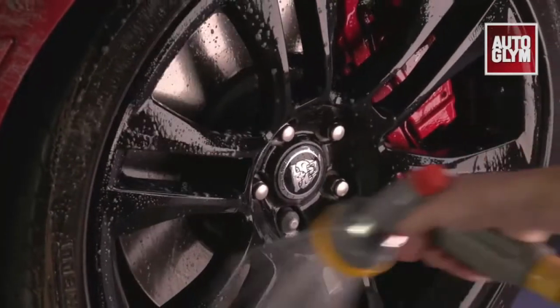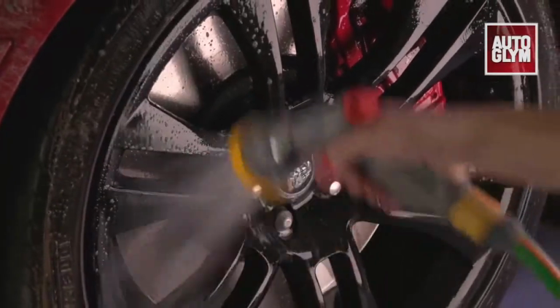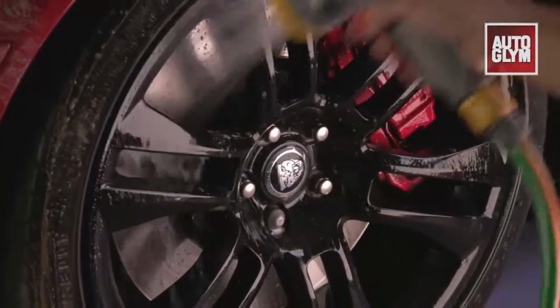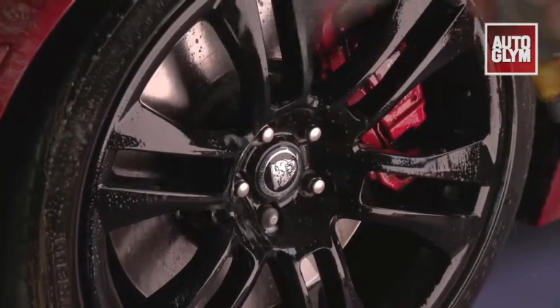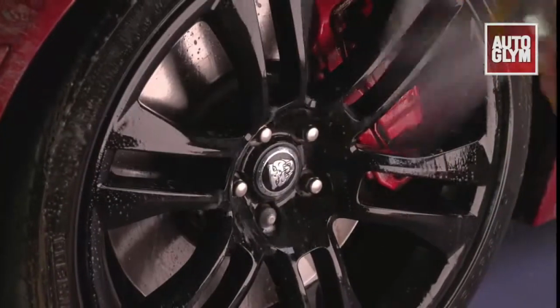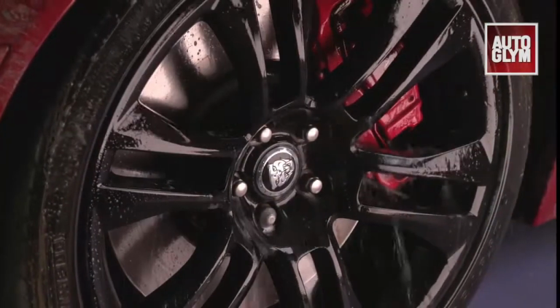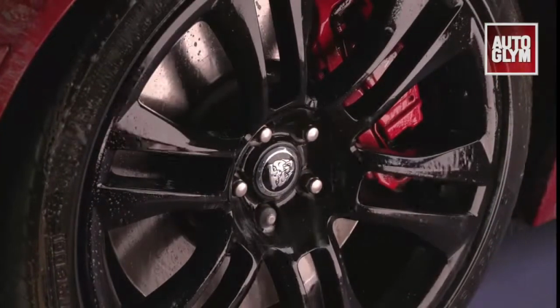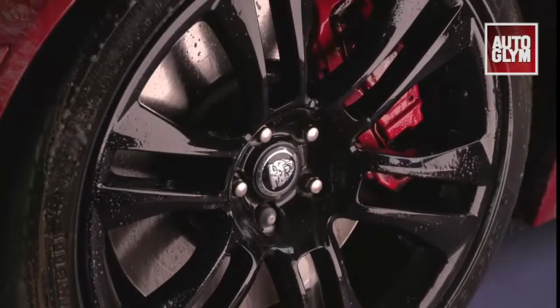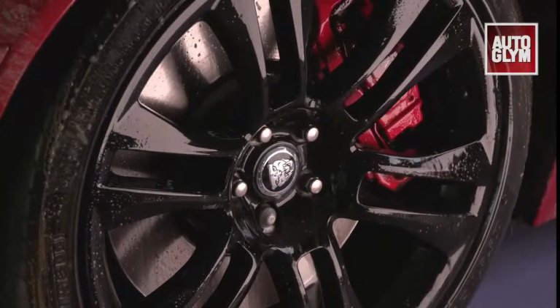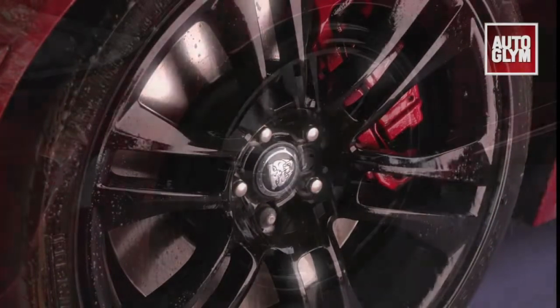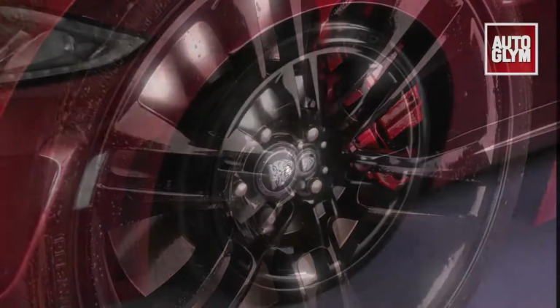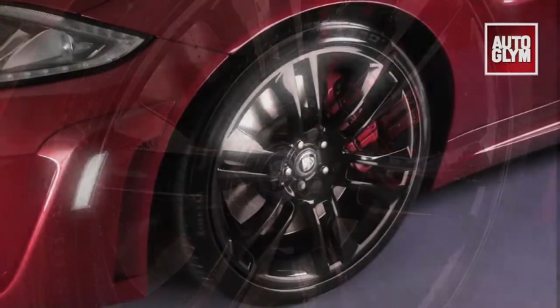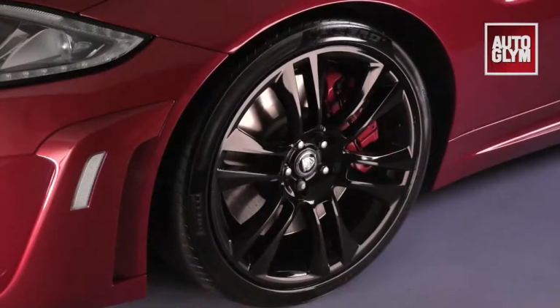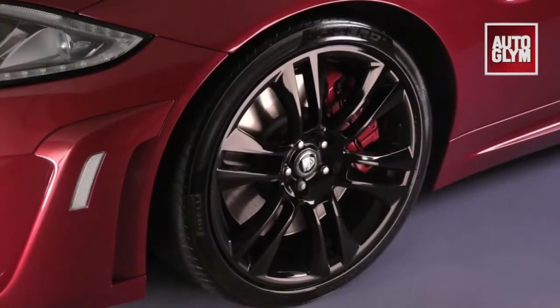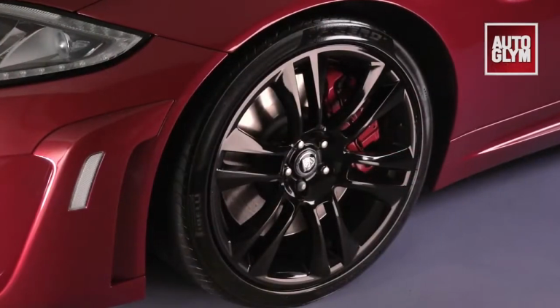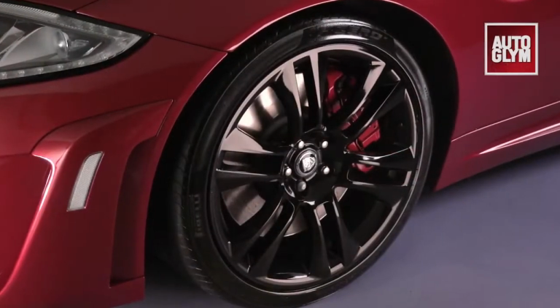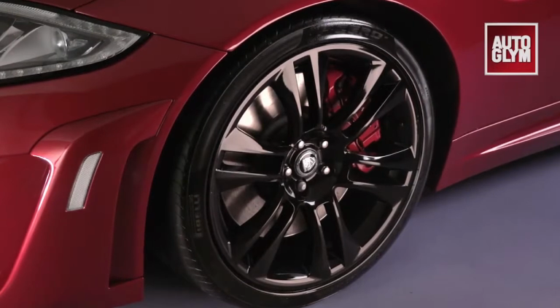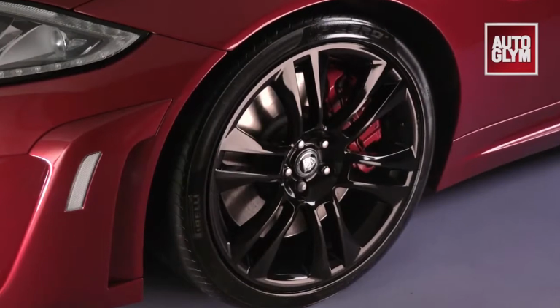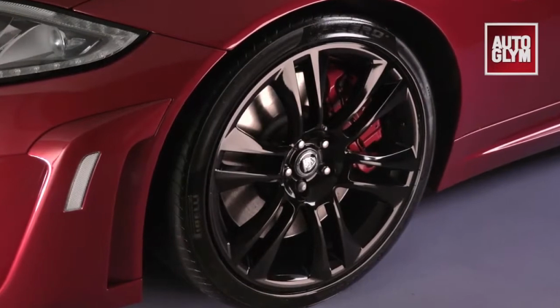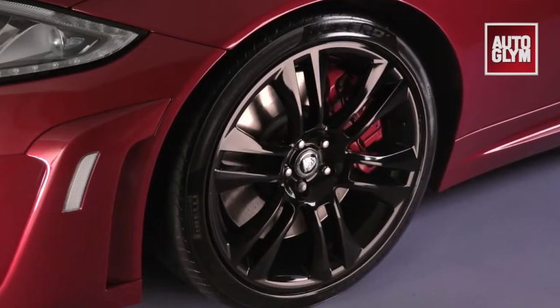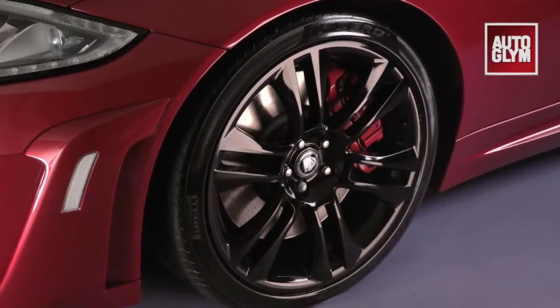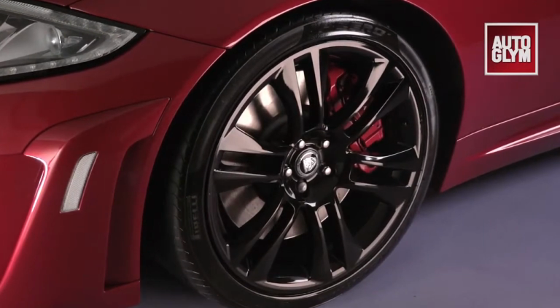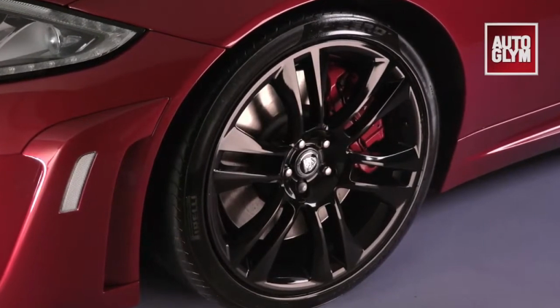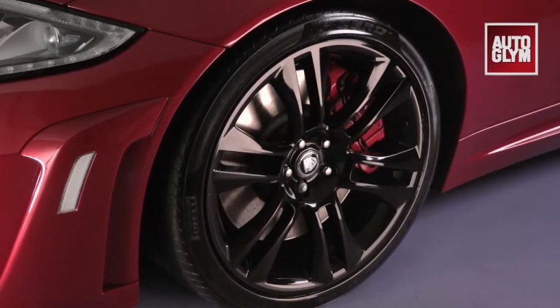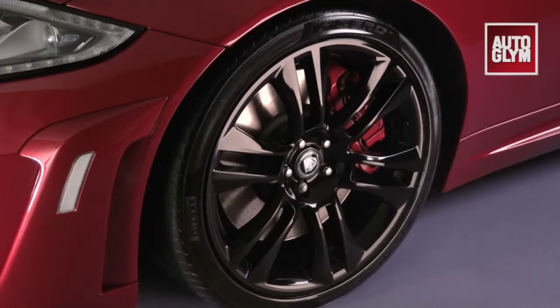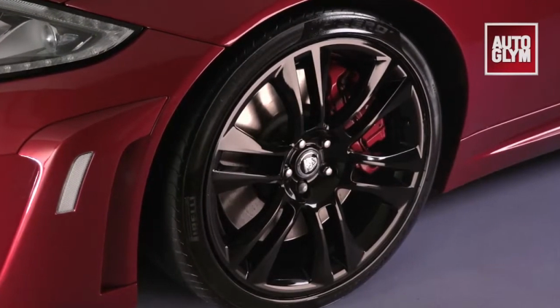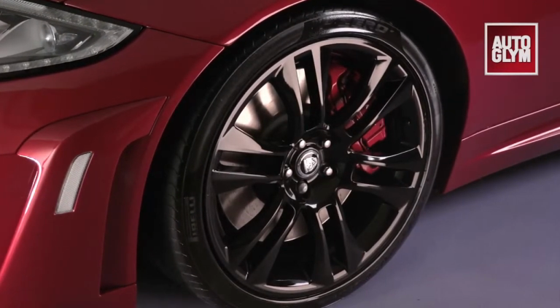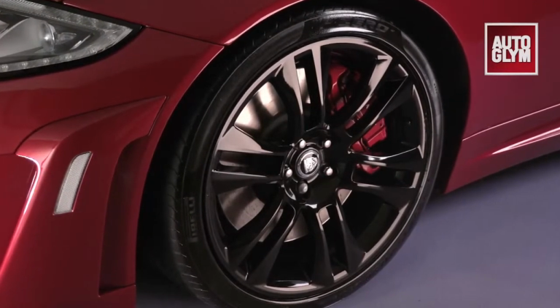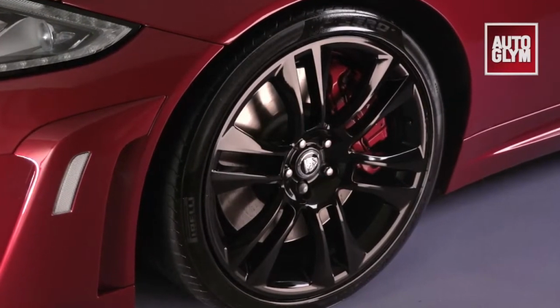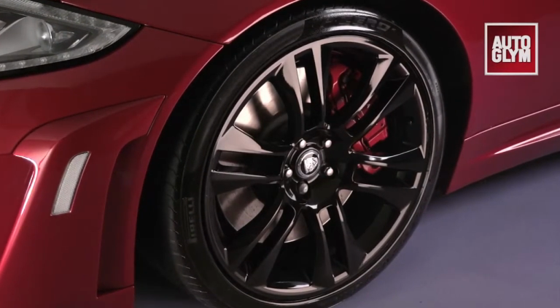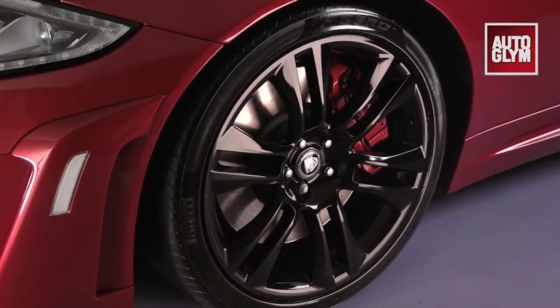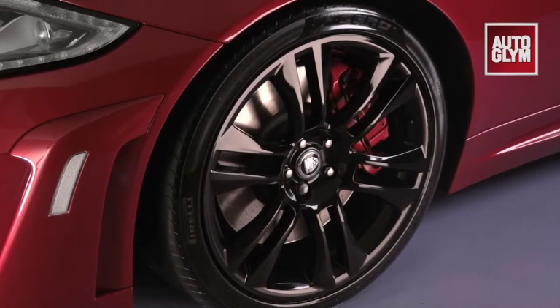Custom Wheel Cleaner doesn't contain acid and is suitable for all wheel types including alloy, steel, chrome, painted and other special finishes.